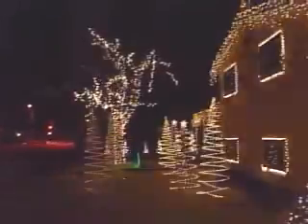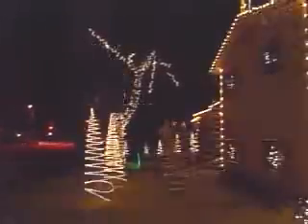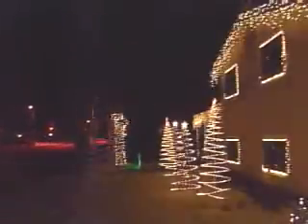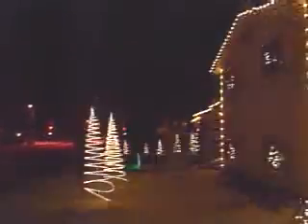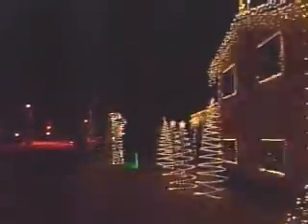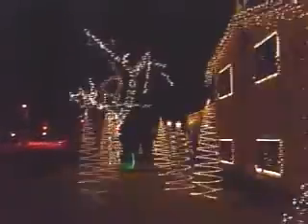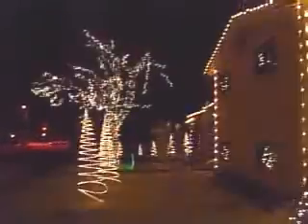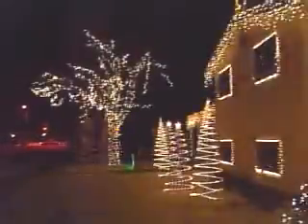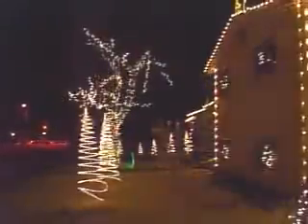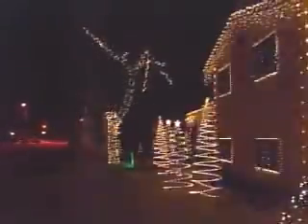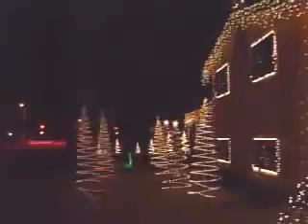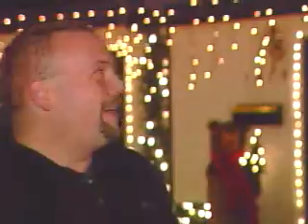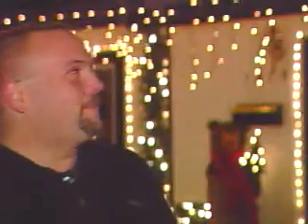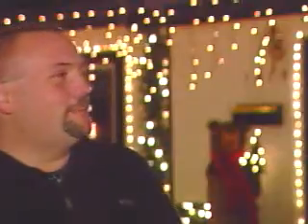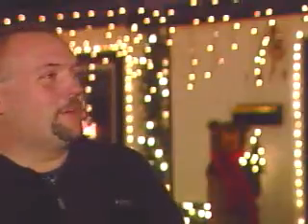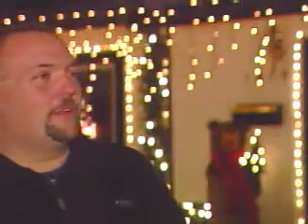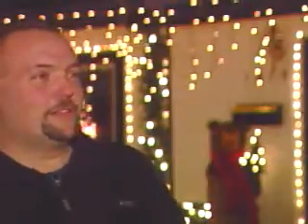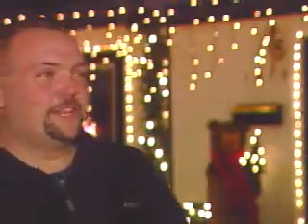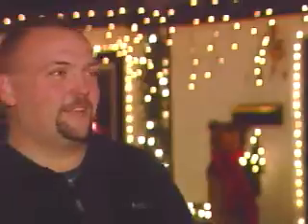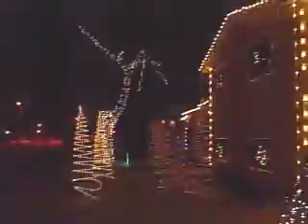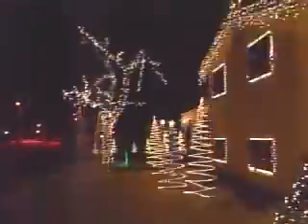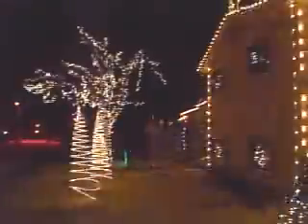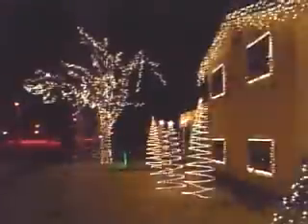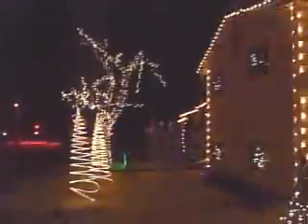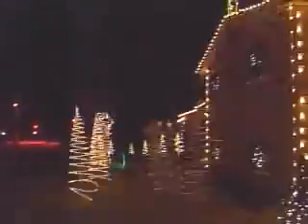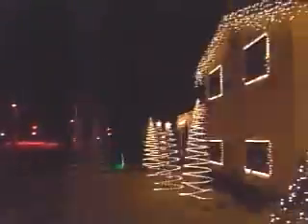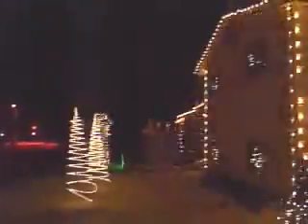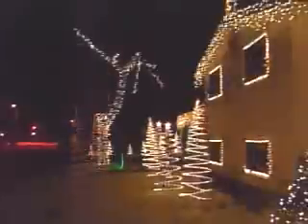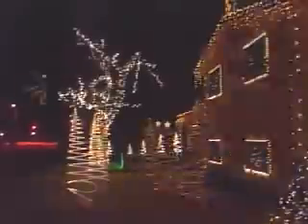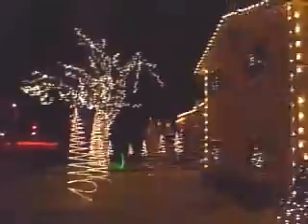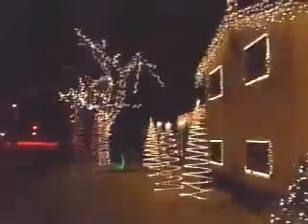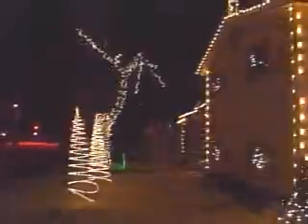Stringing the lights was time consuming and expensive. 'I'm afraid to put all the dollars together. I'm sure there's probably somewhere in the area about five grand.'